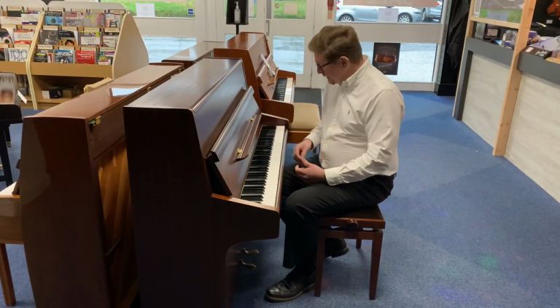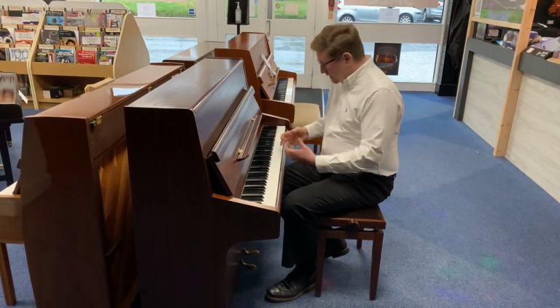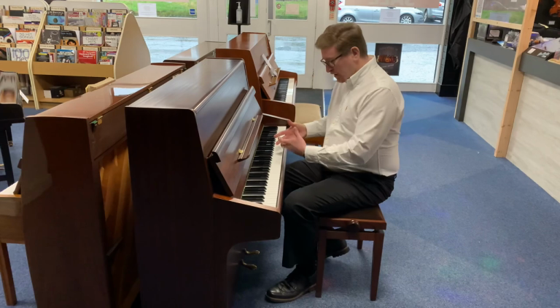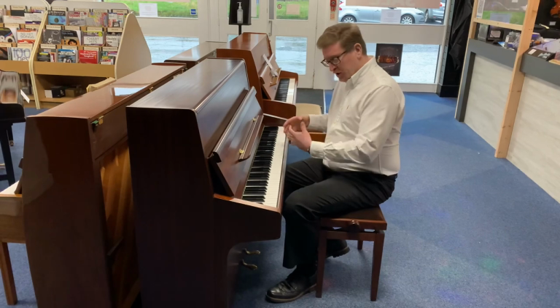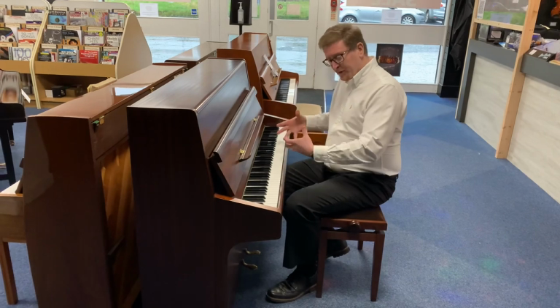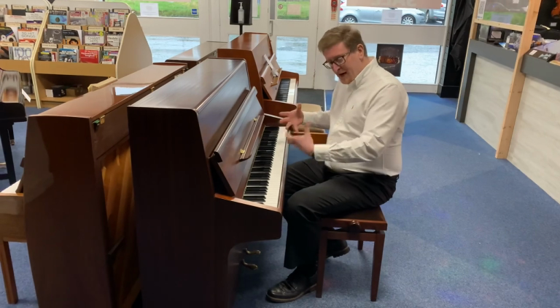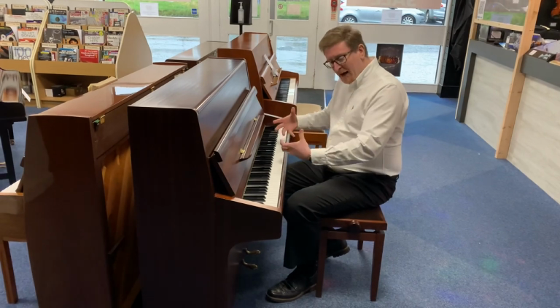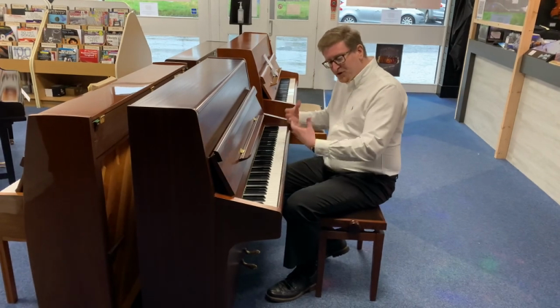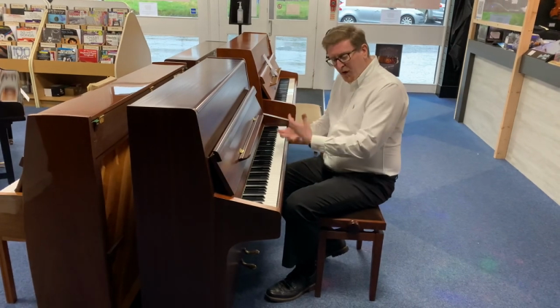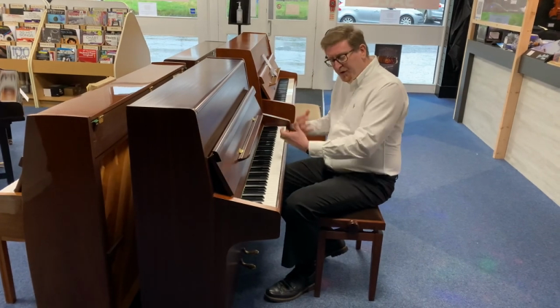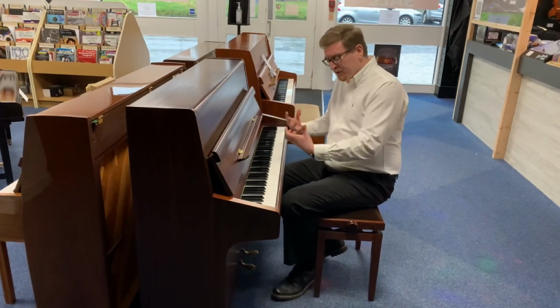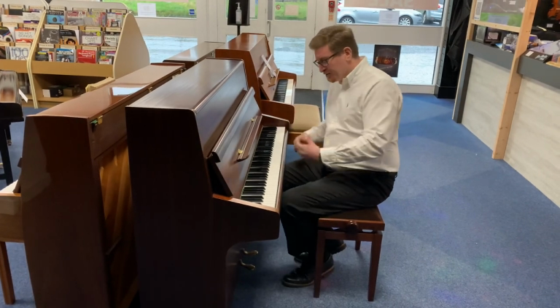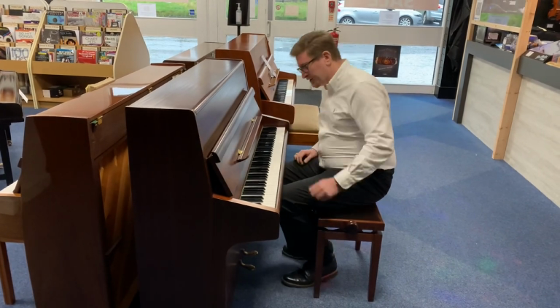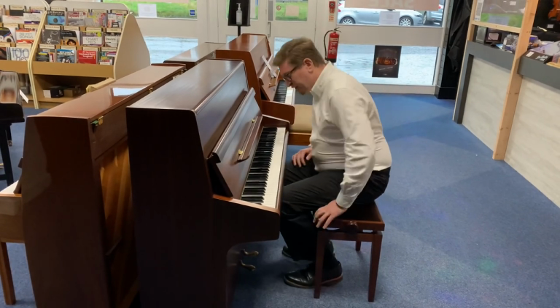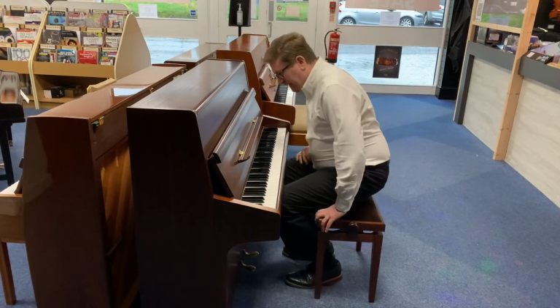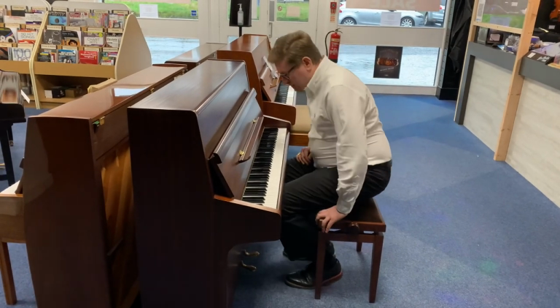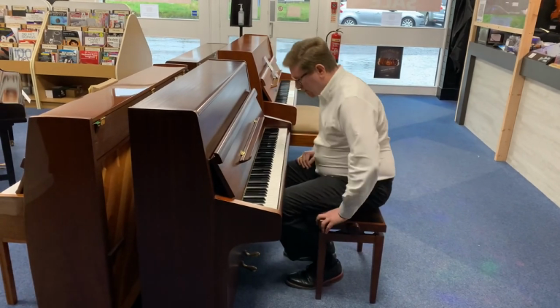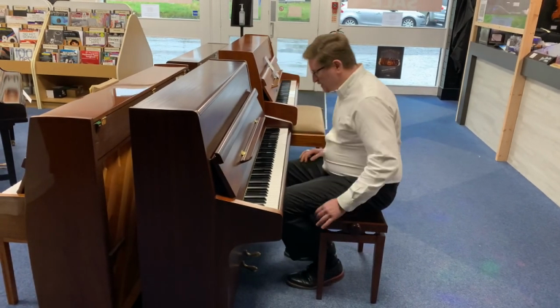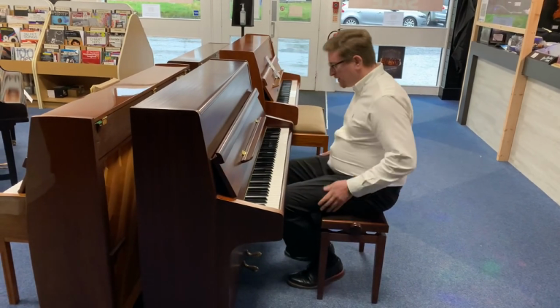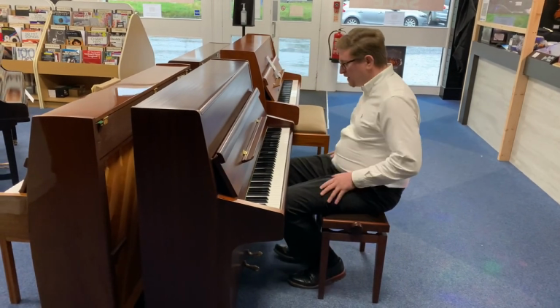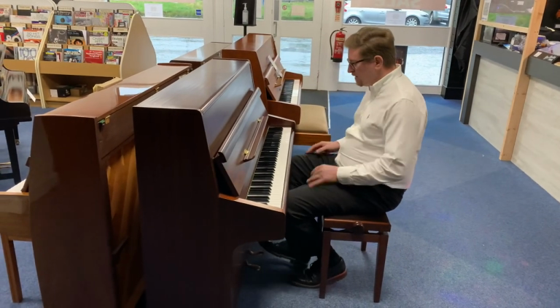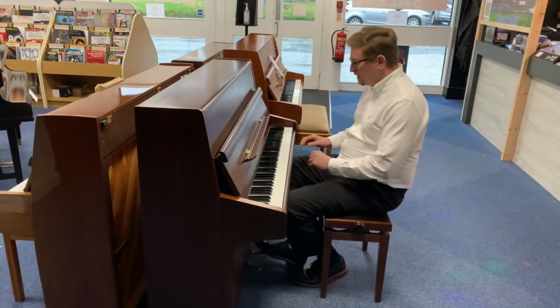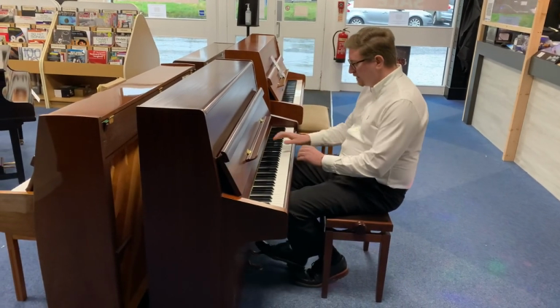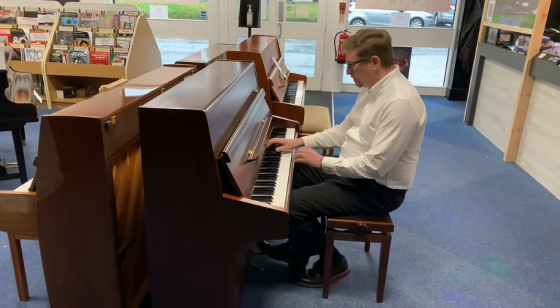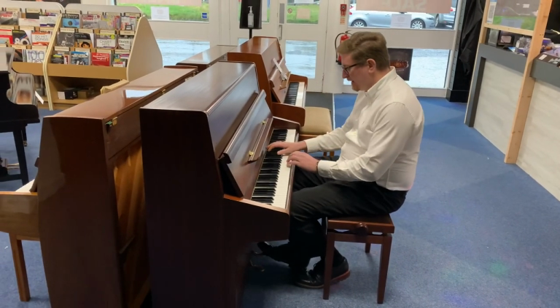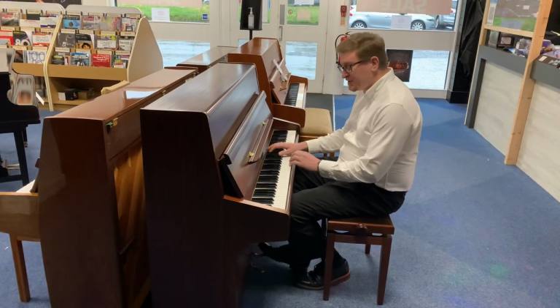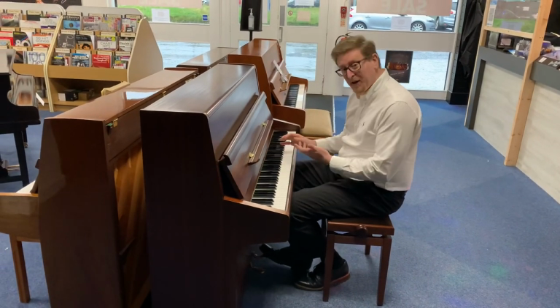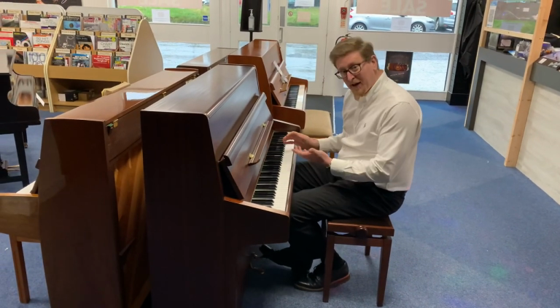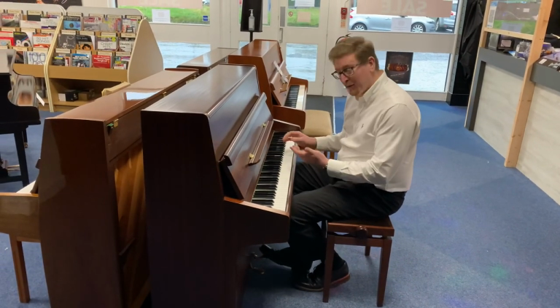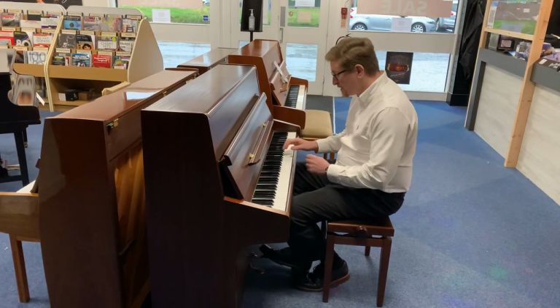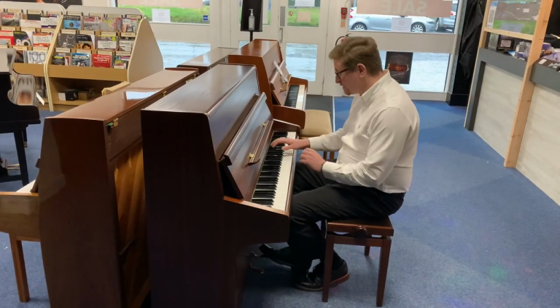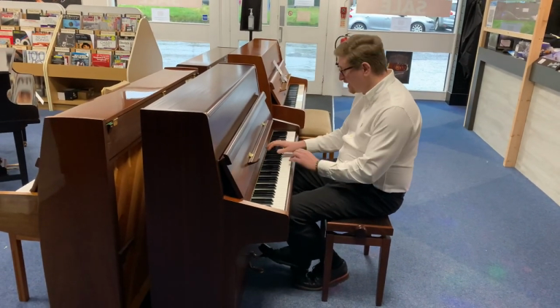It's got a lovely, nice, soft, responsive feel. So I'll just have a little play of this so you can hear what it sounds like.